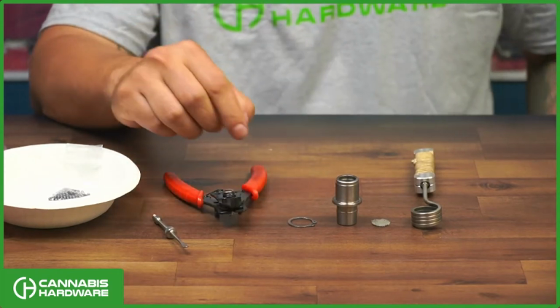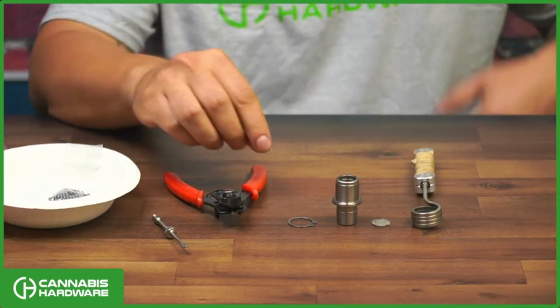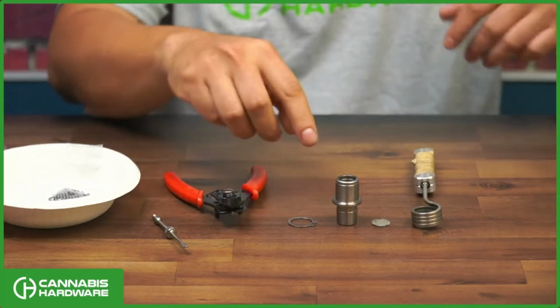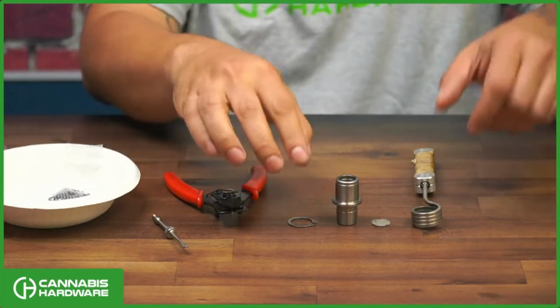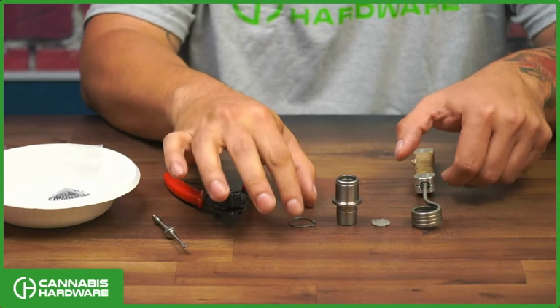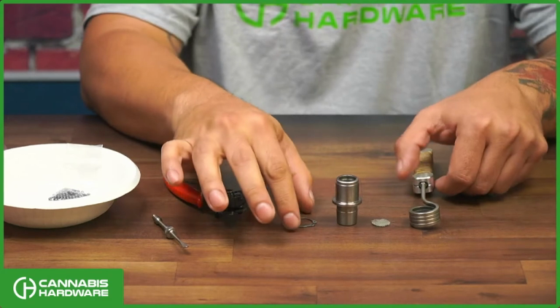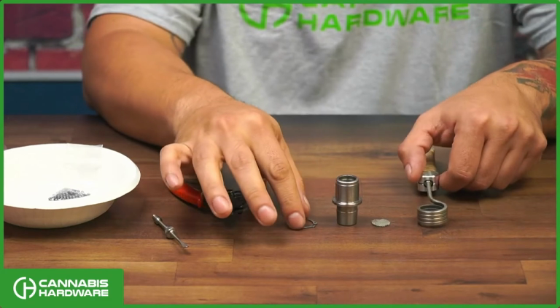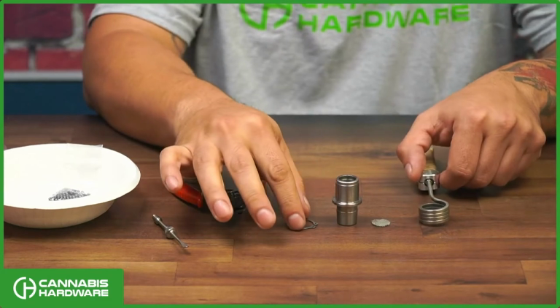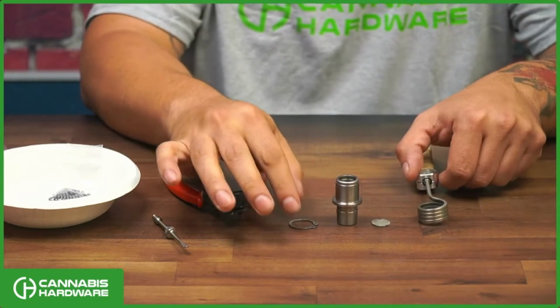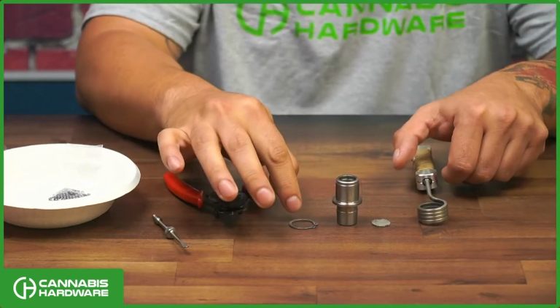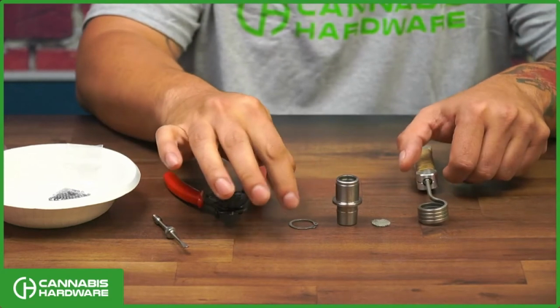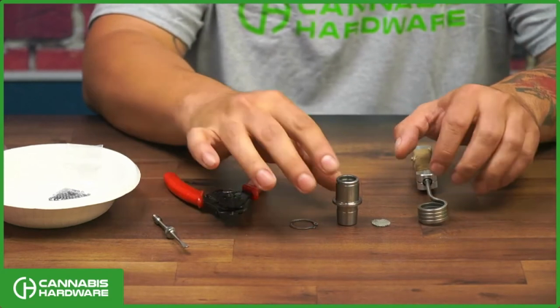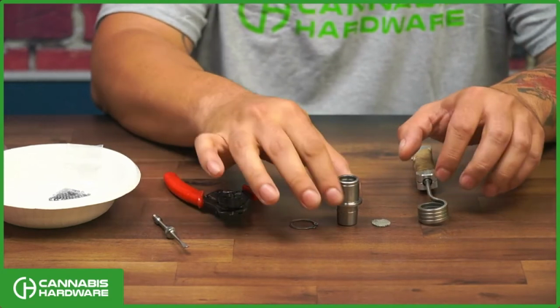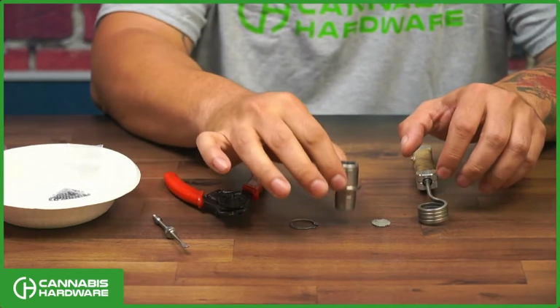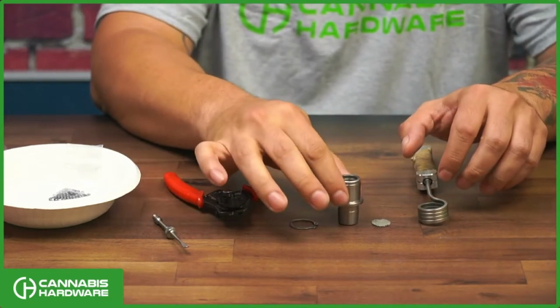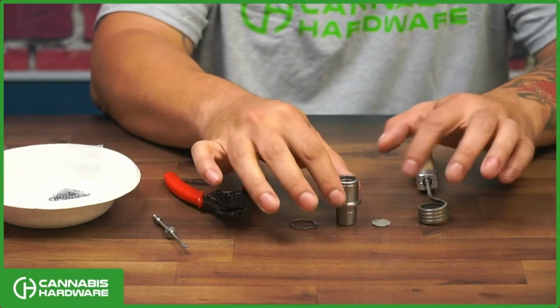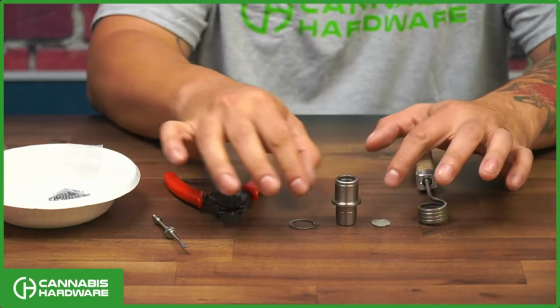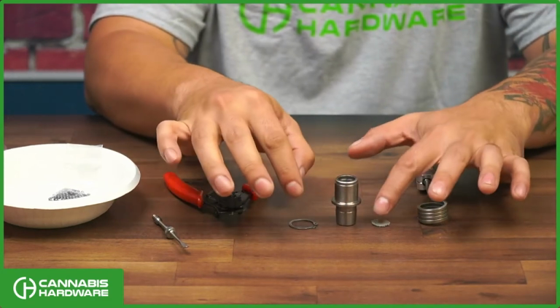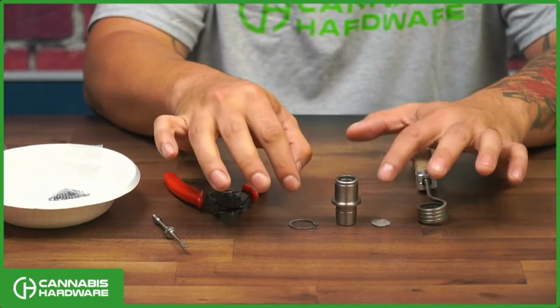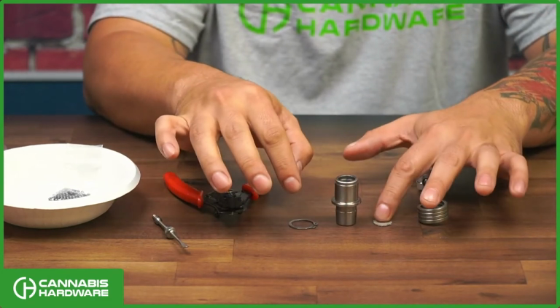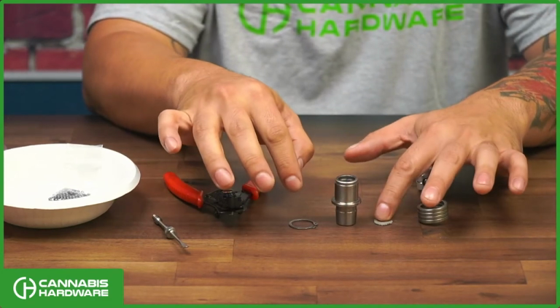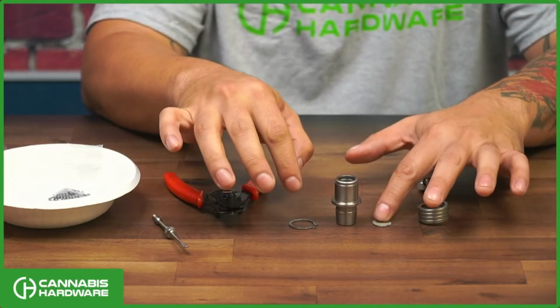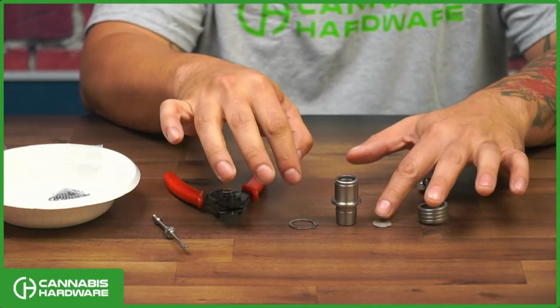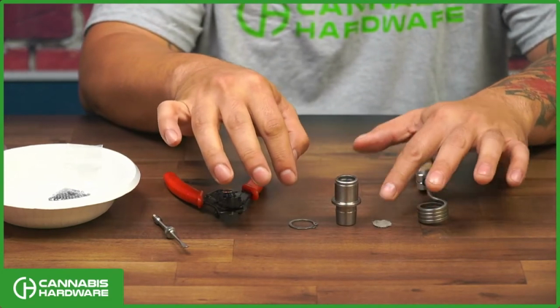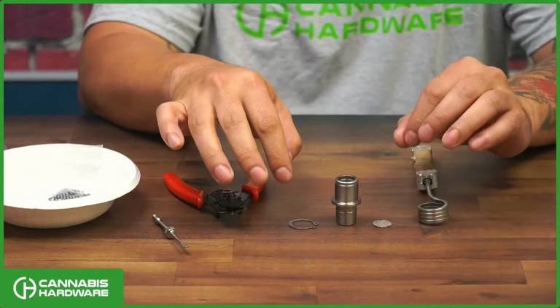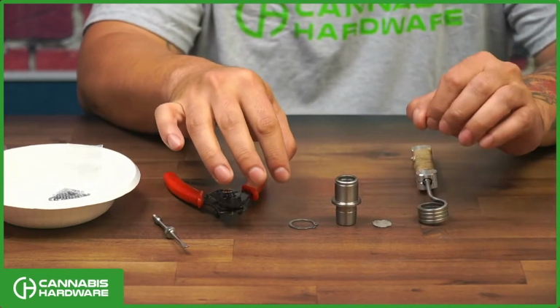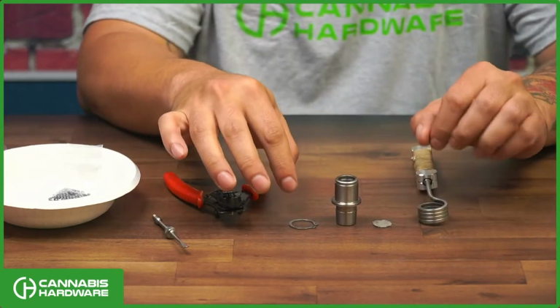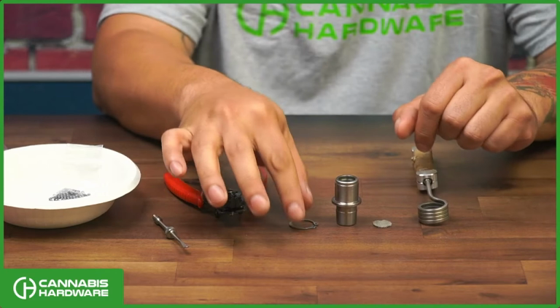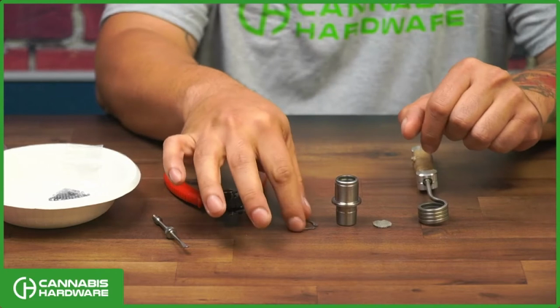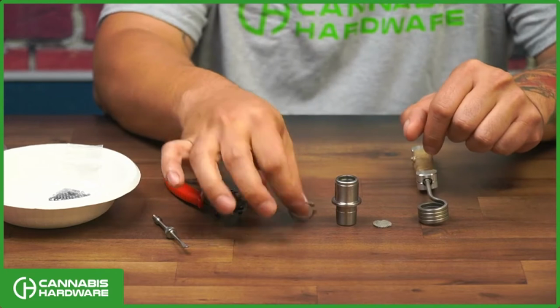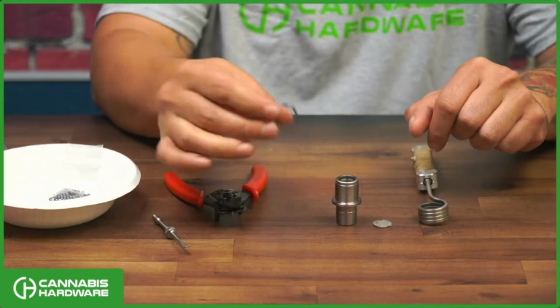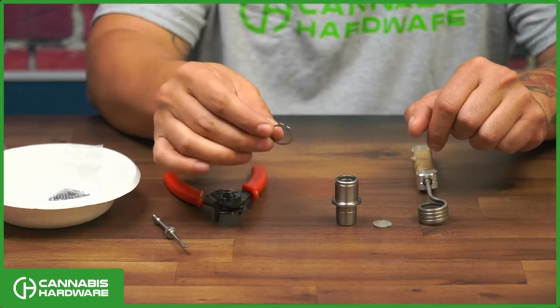These are the items that come in your package. You will get the B0, an extra 5.8 screen, and a ring clip.